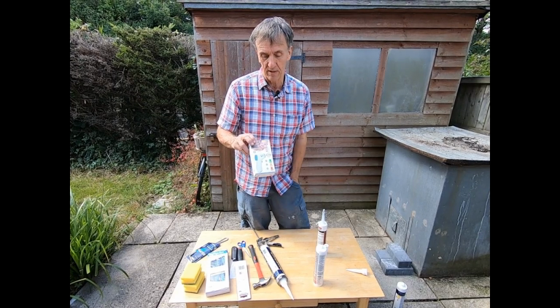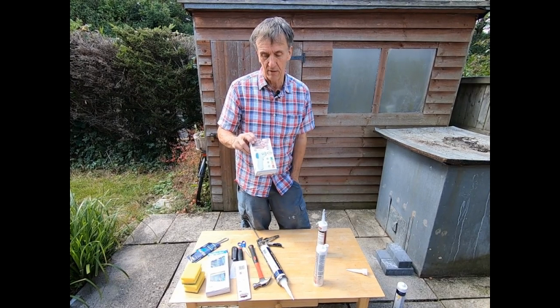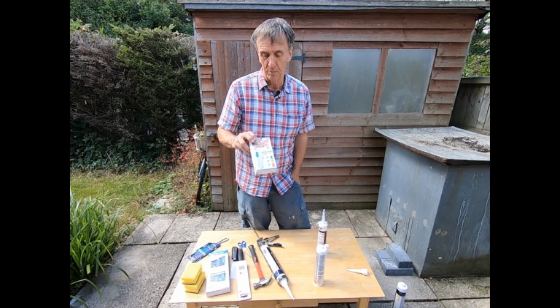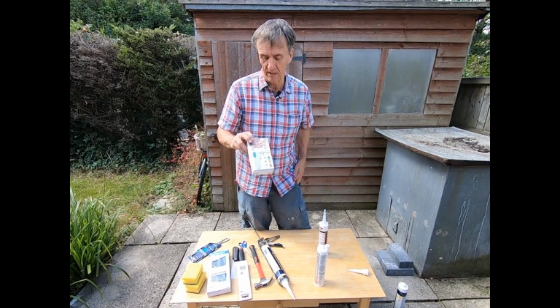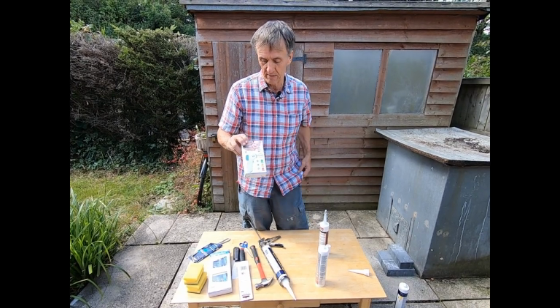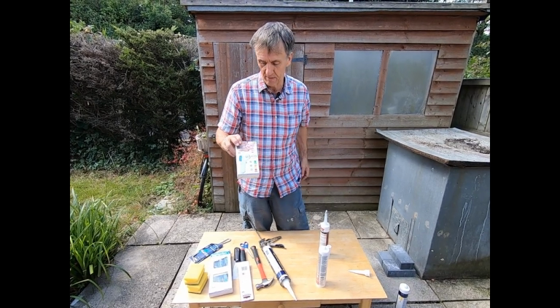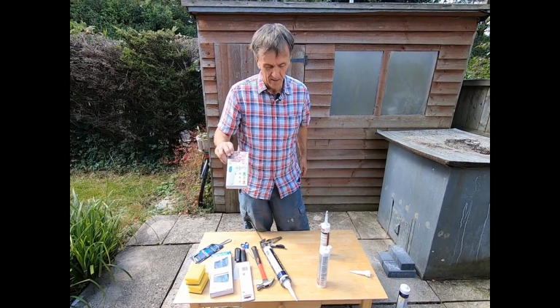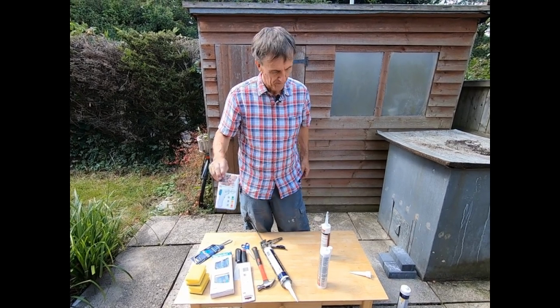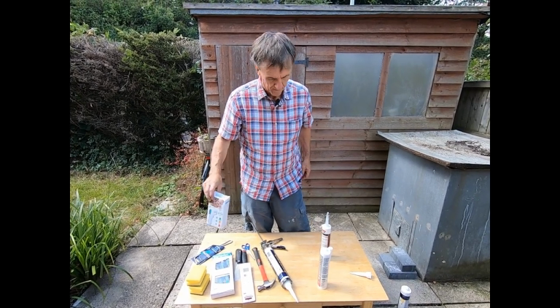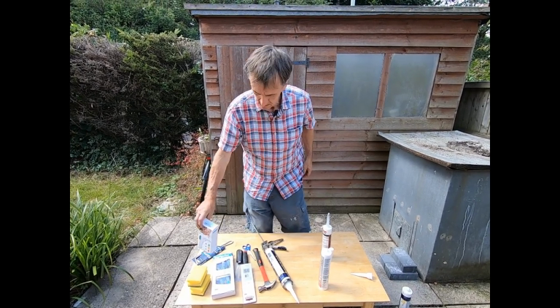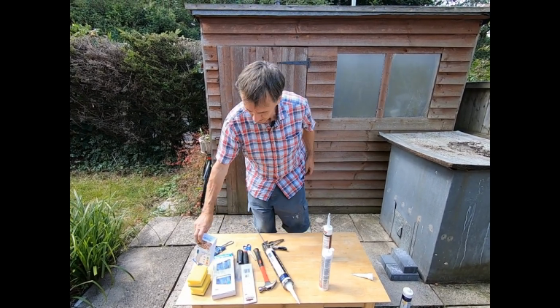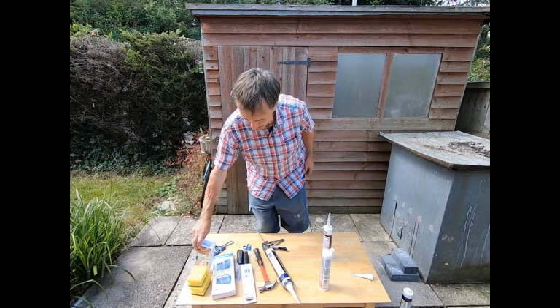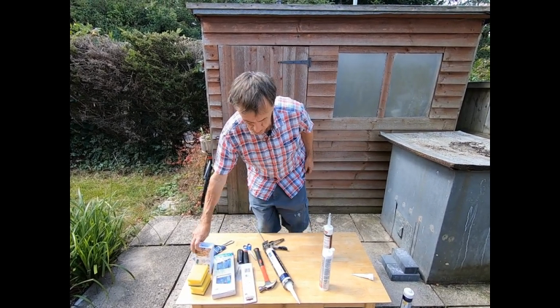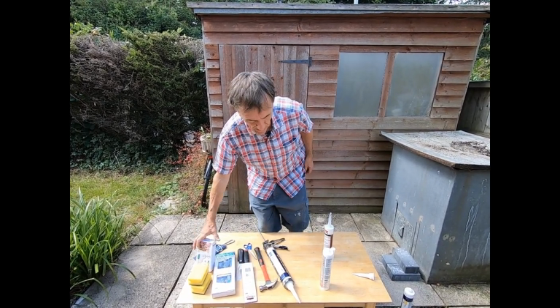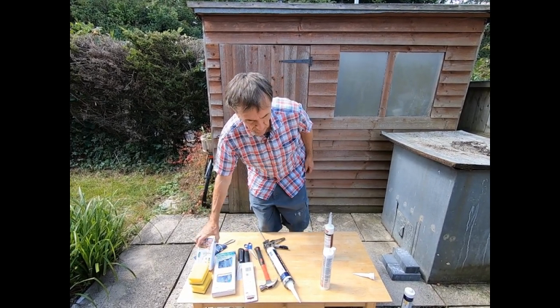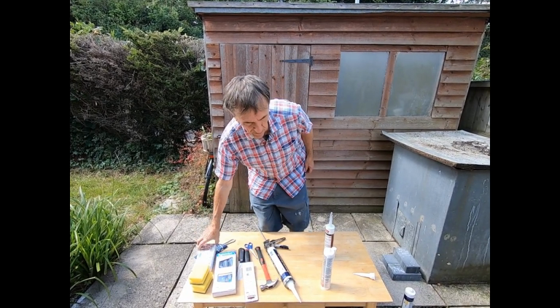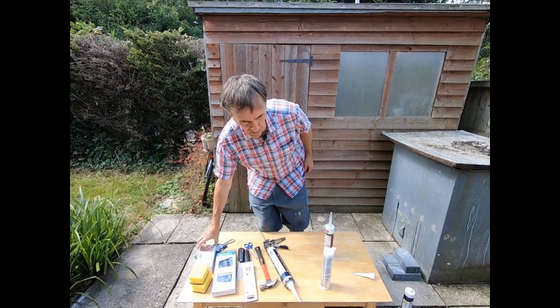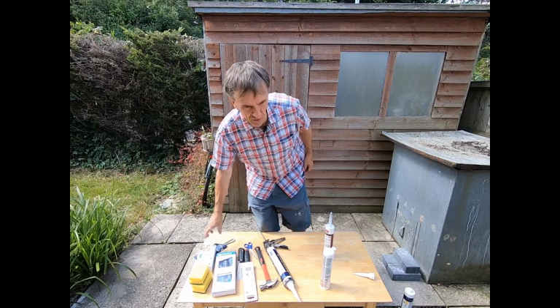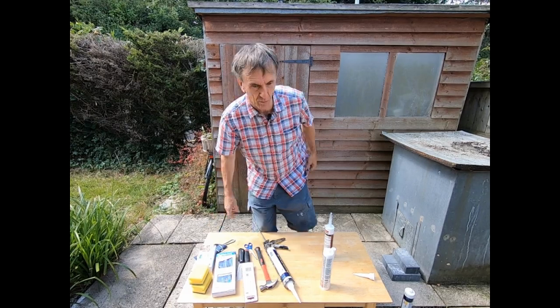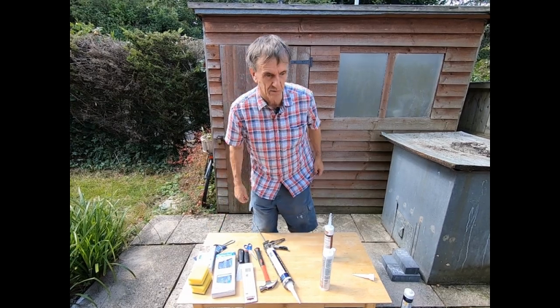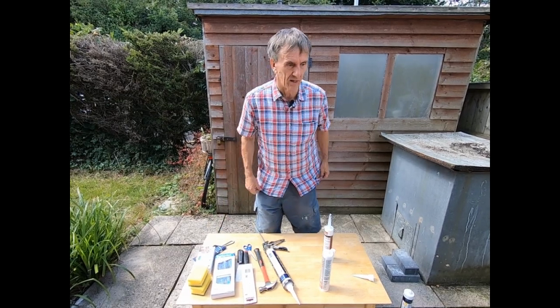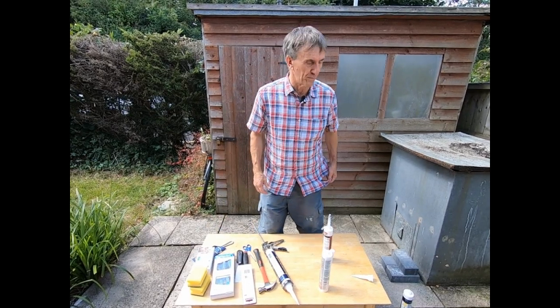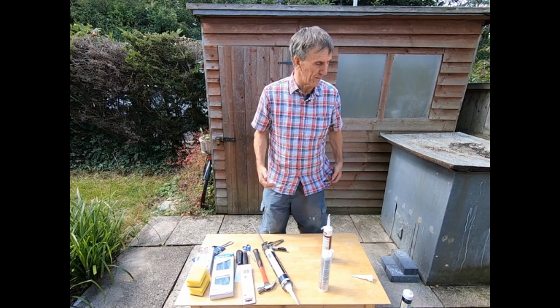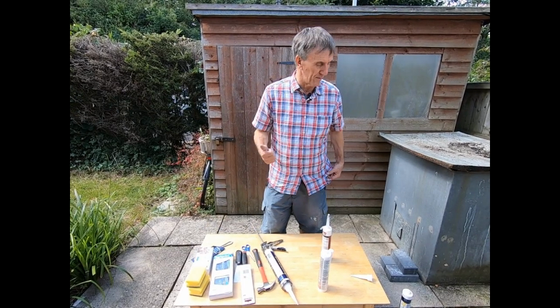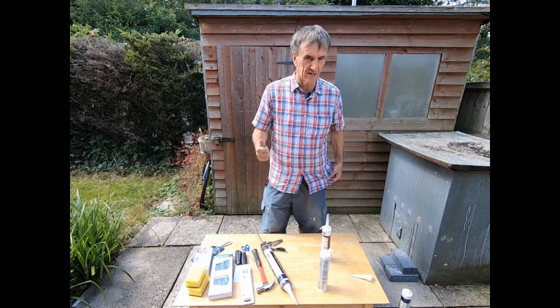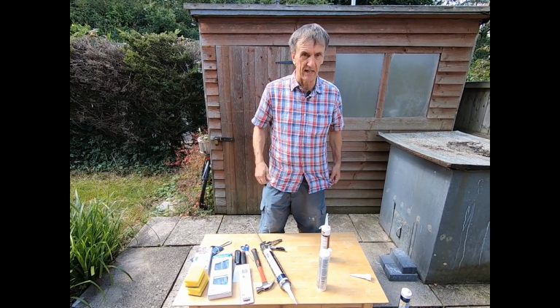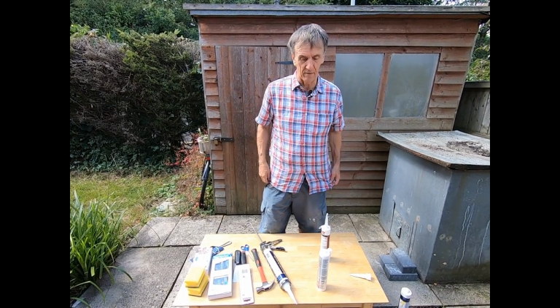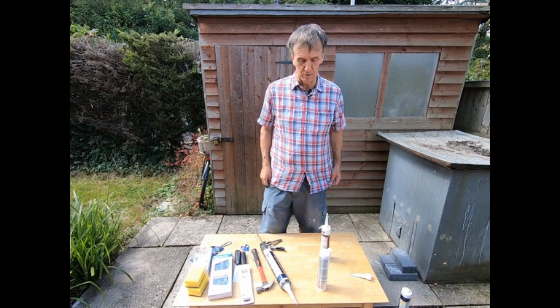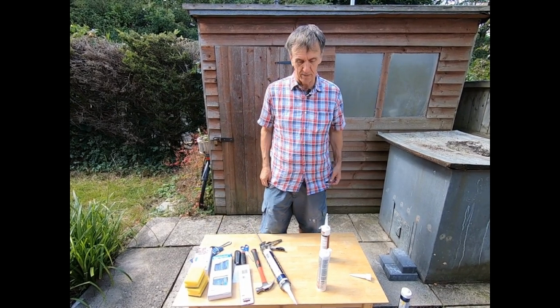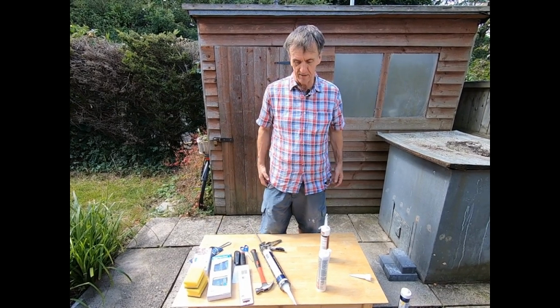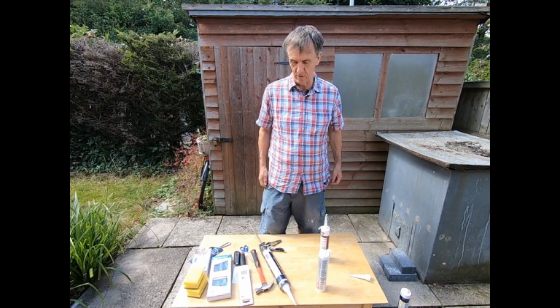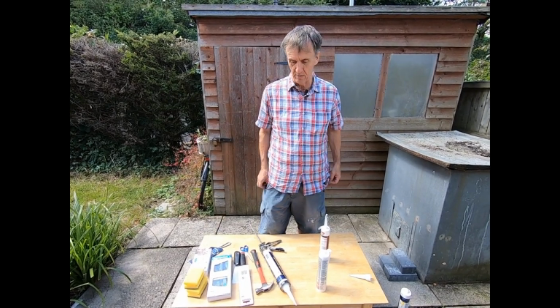That's probably everything on our tools. There's also going to be a Stanley knife in your pack as well.